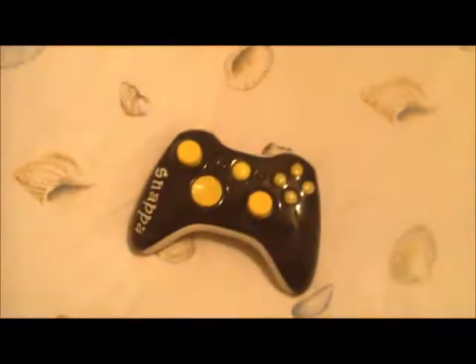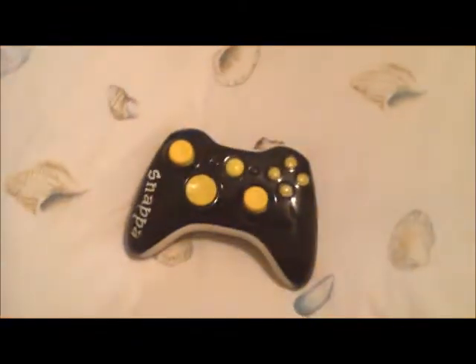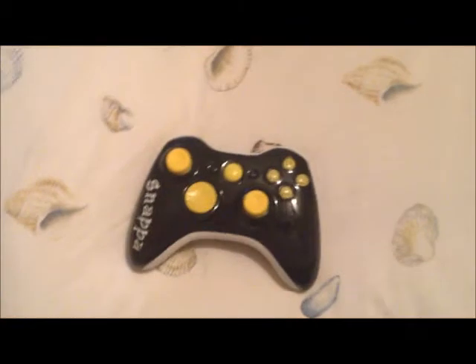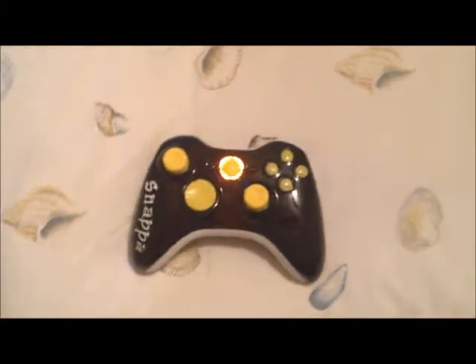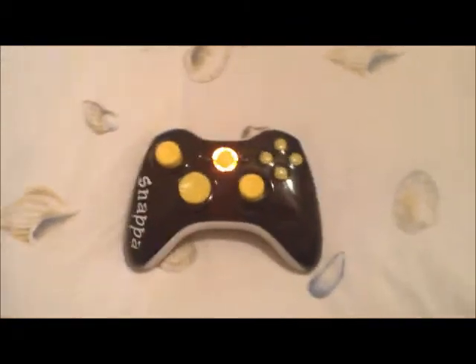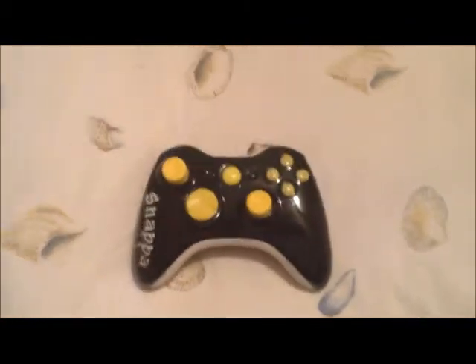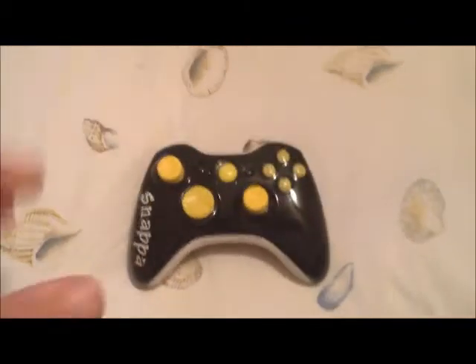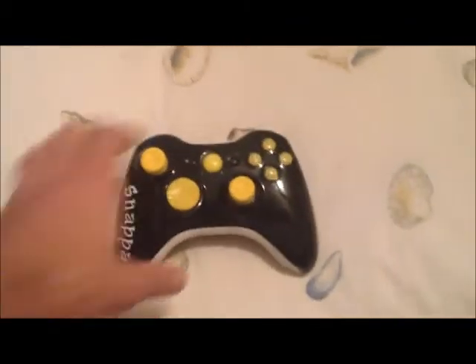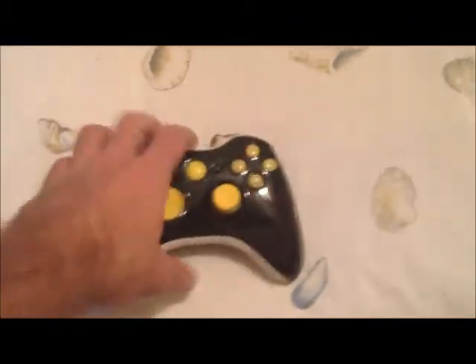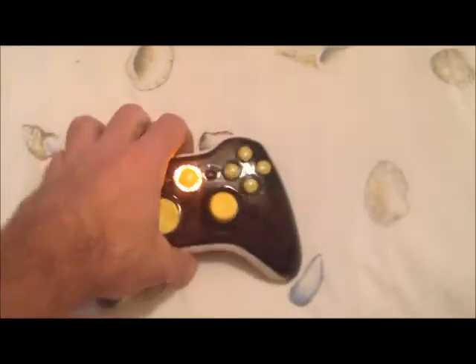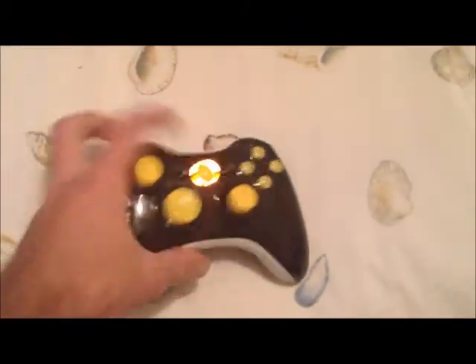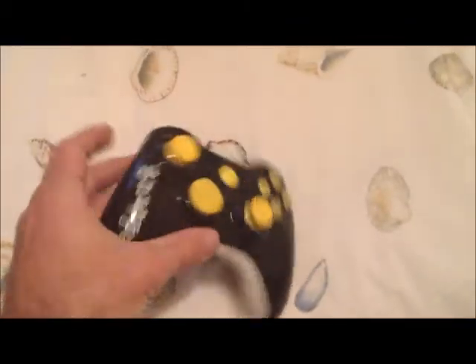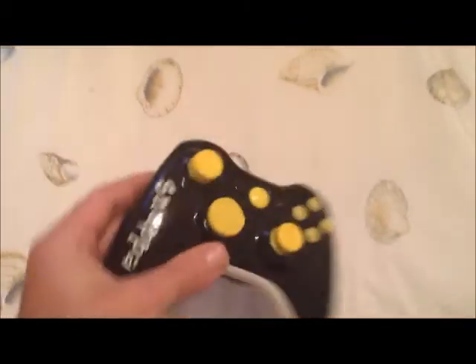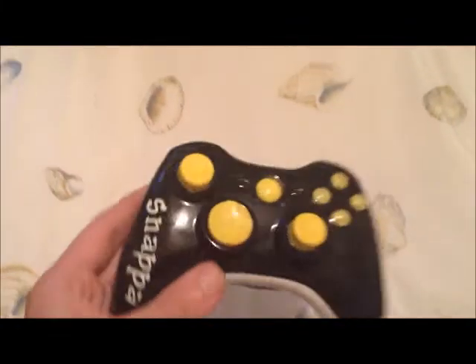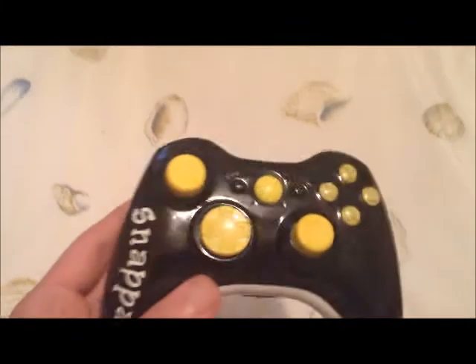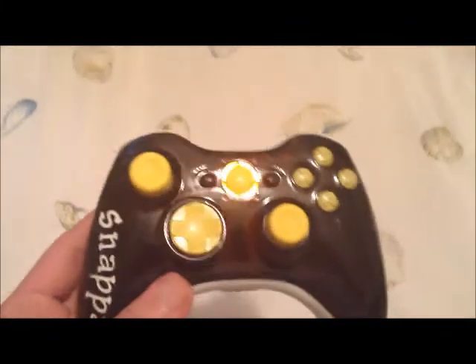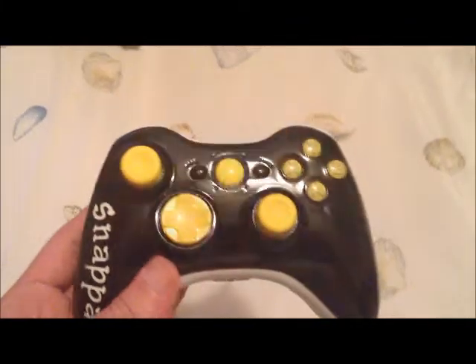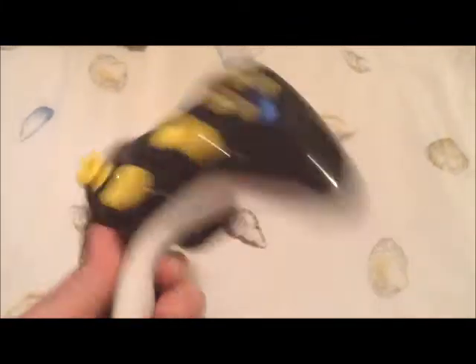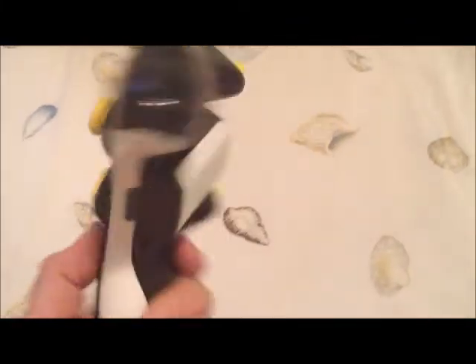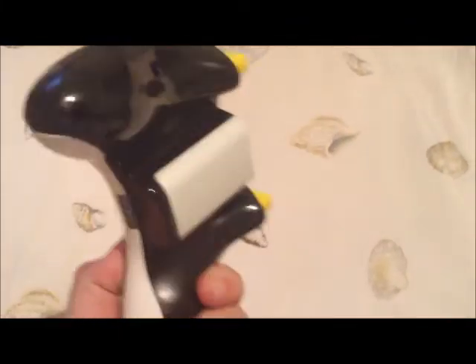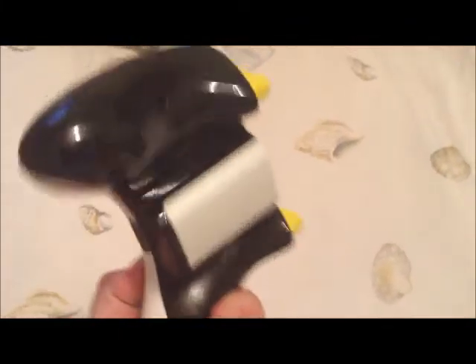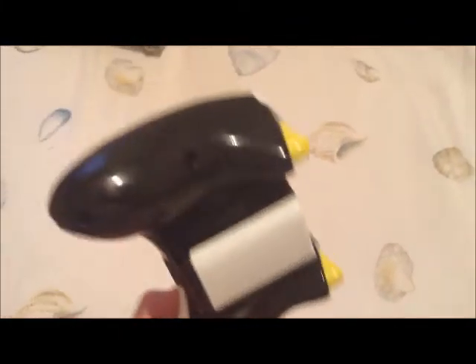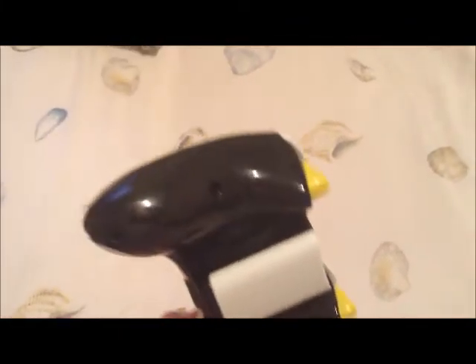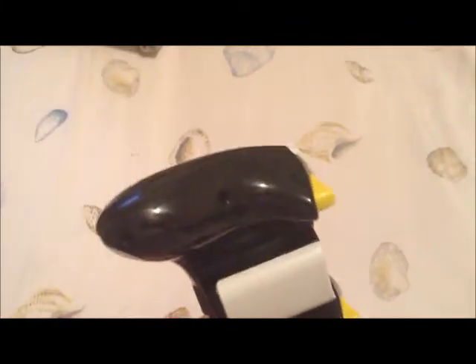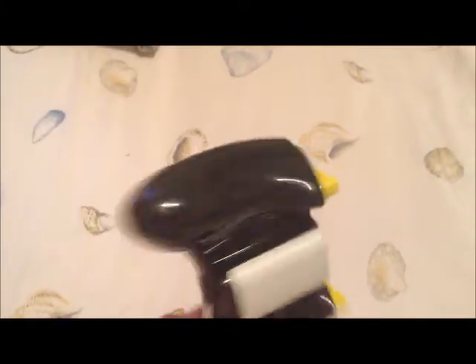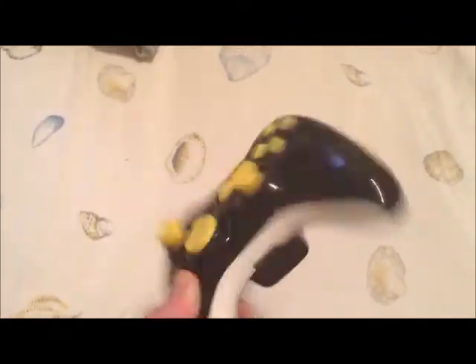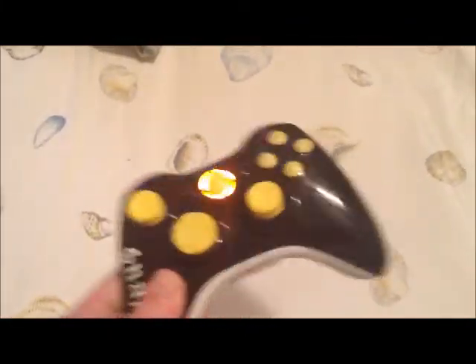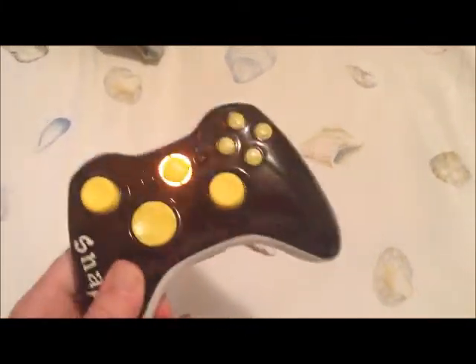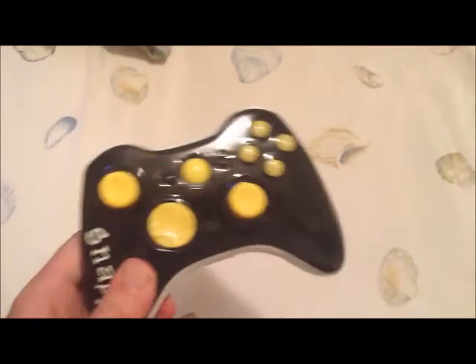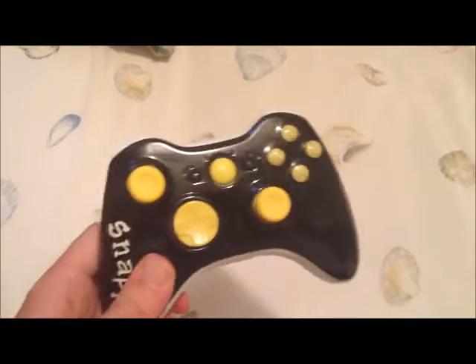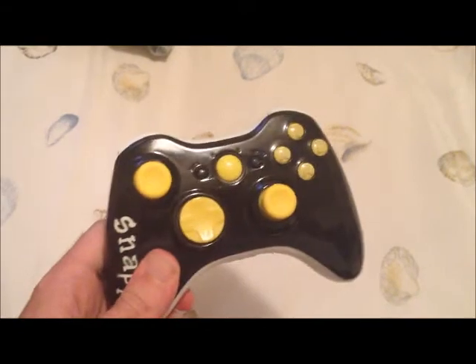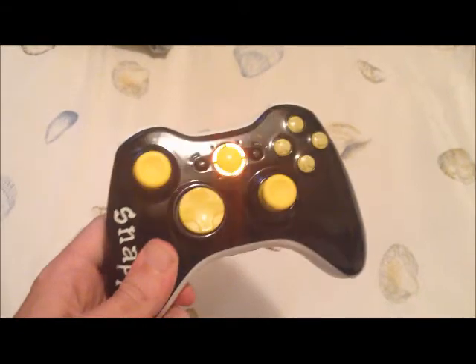All right, everyone, well, you saw it. This is the next controller that we've done, and as you can see, it's even shinier.